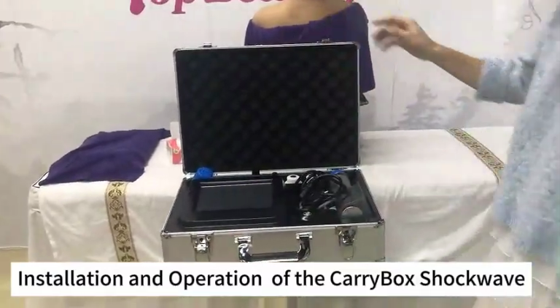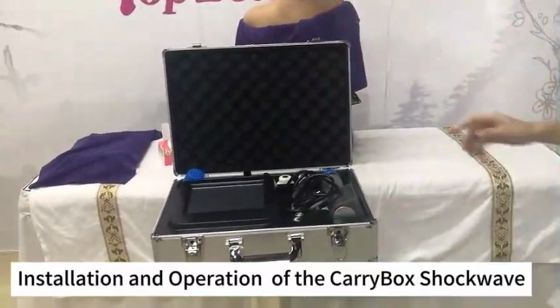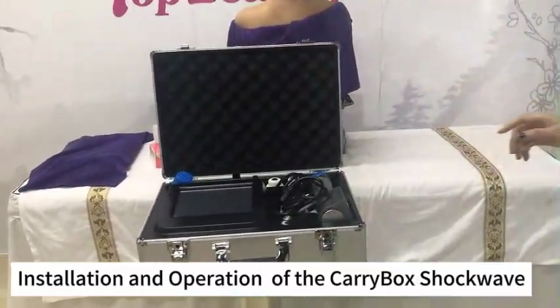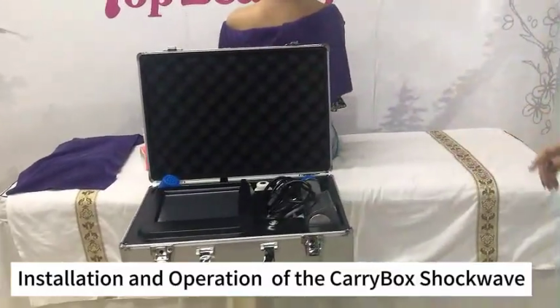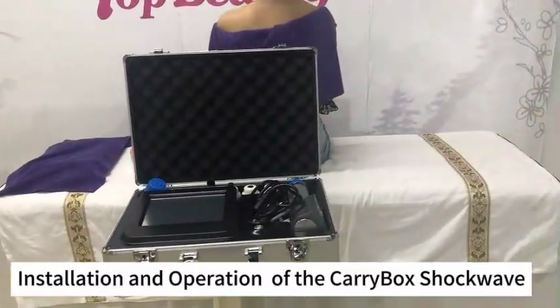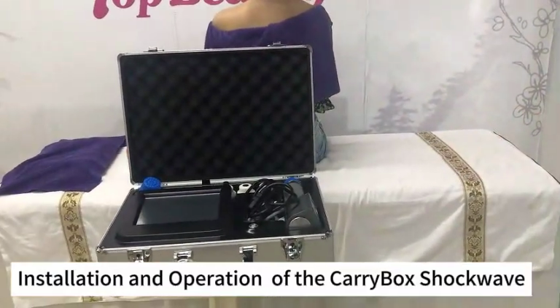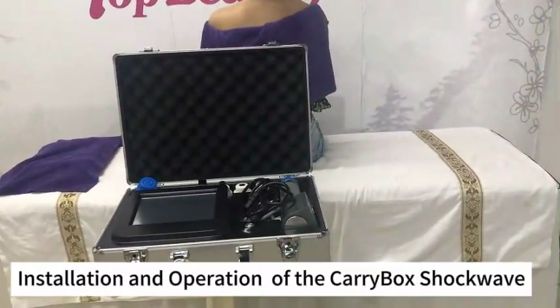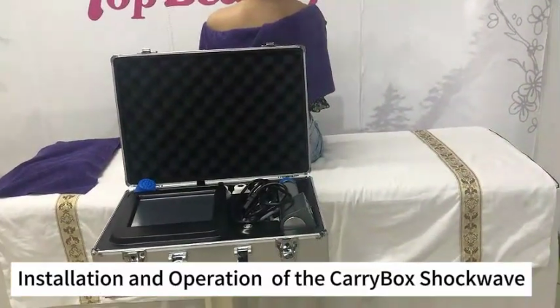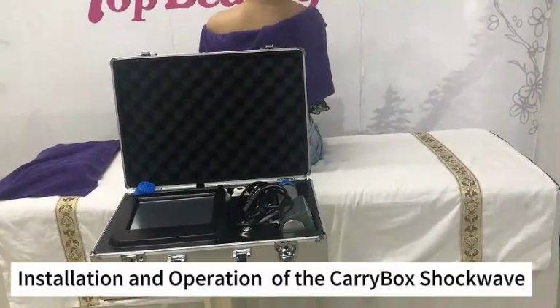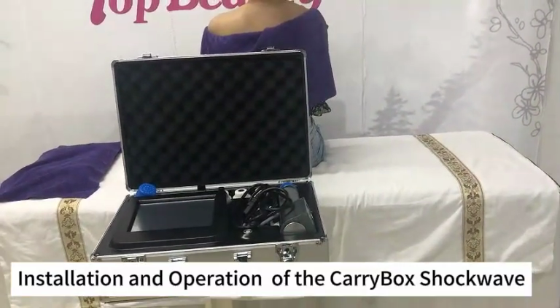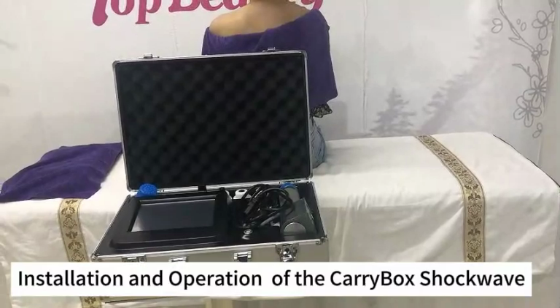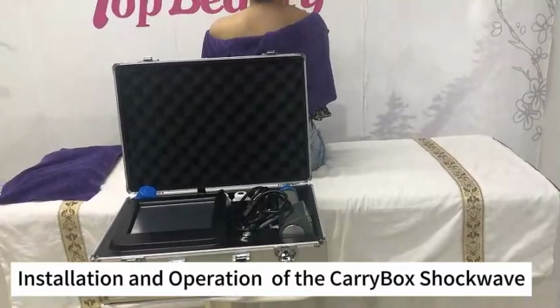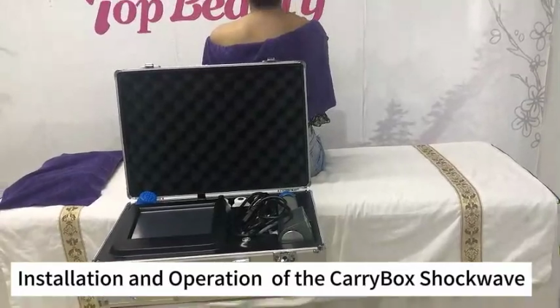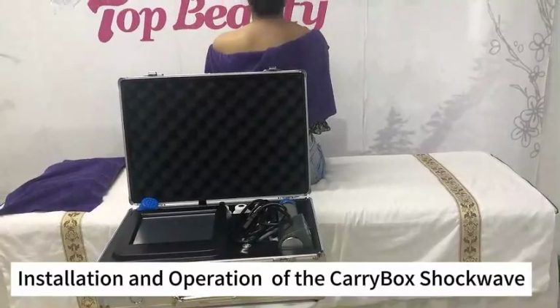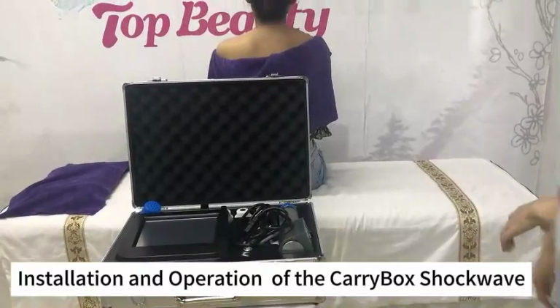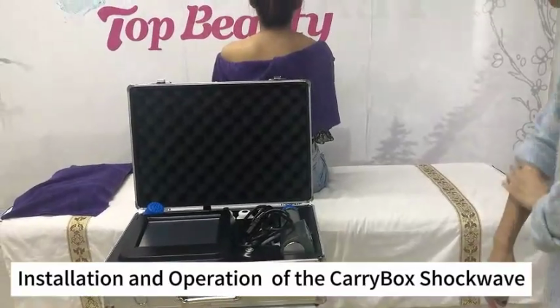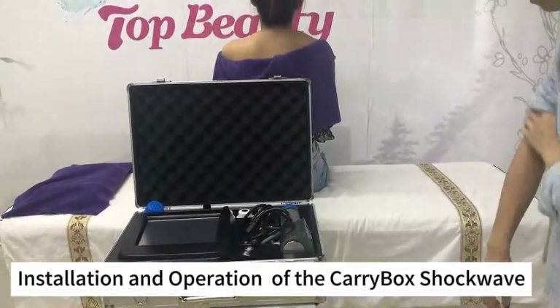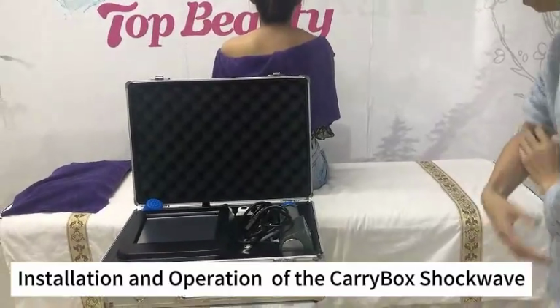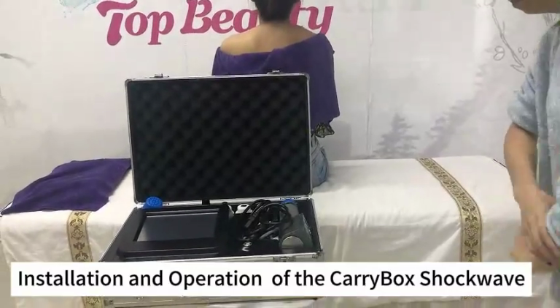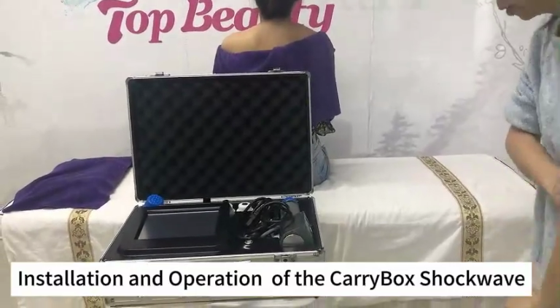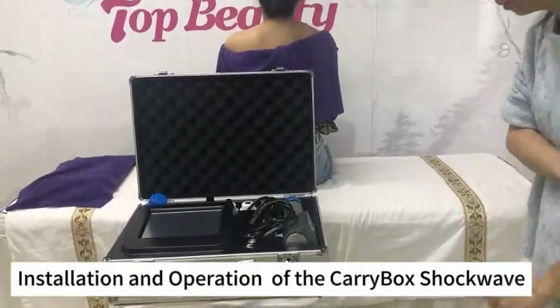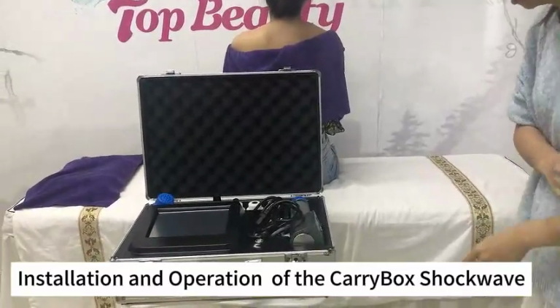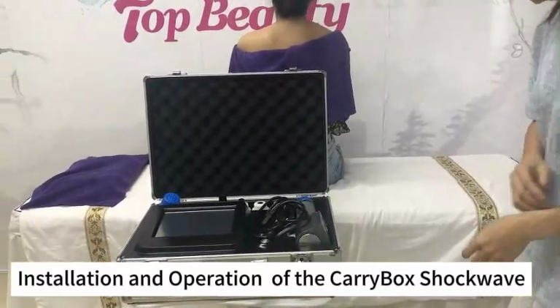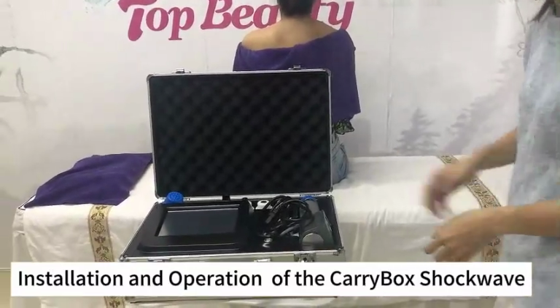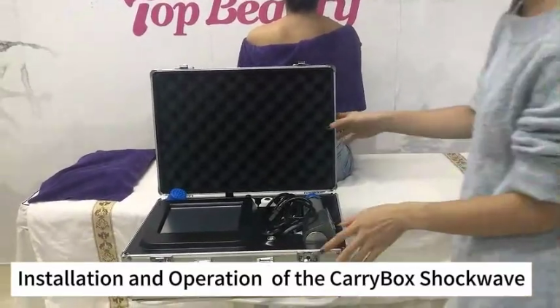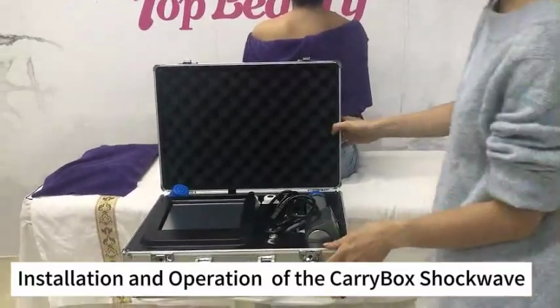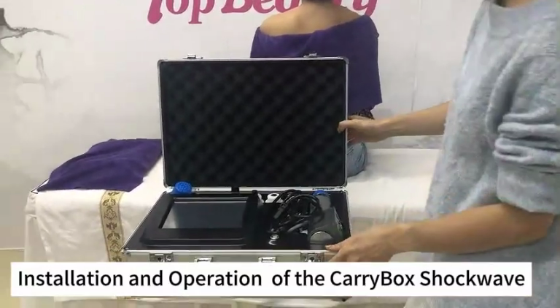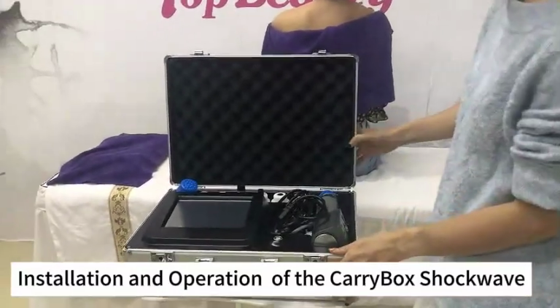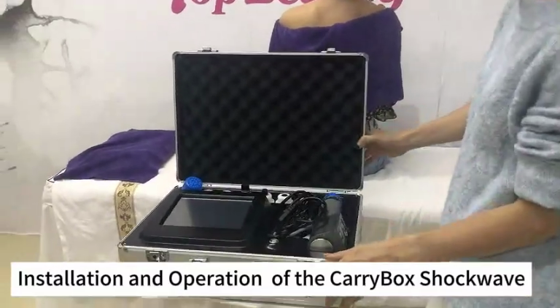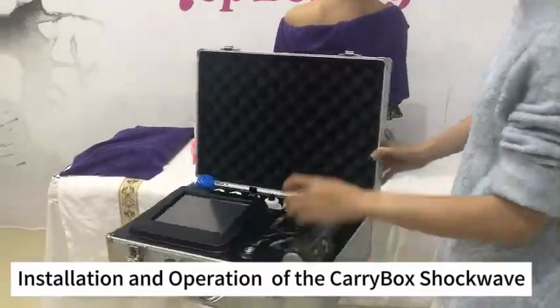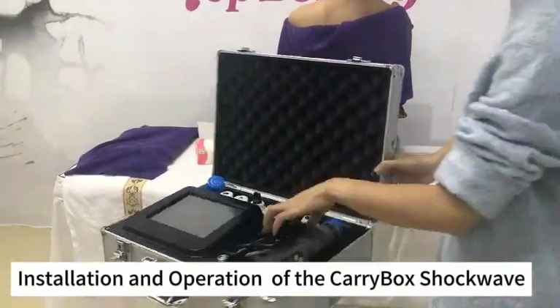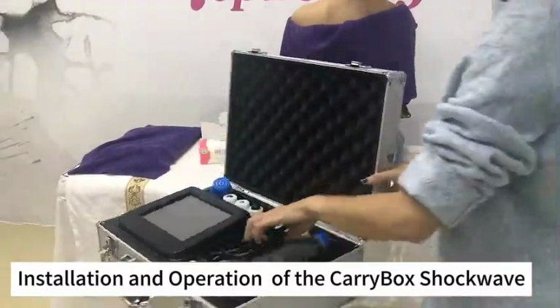Hello, this is Top Beauty. Now I will introduce the carry box shopping machine for you. Now I will show you how to install the machine.